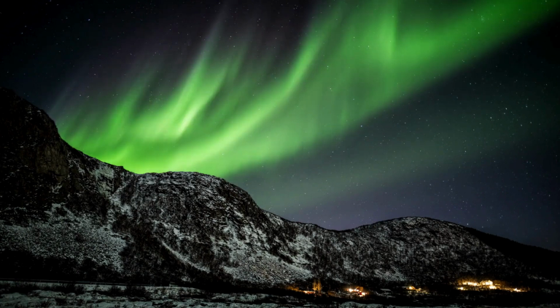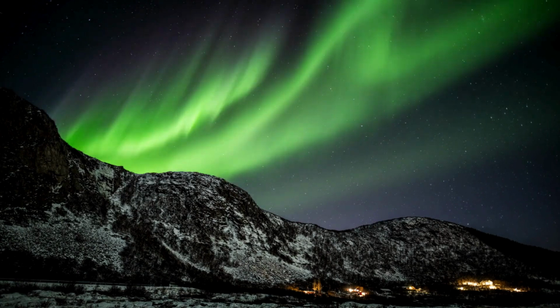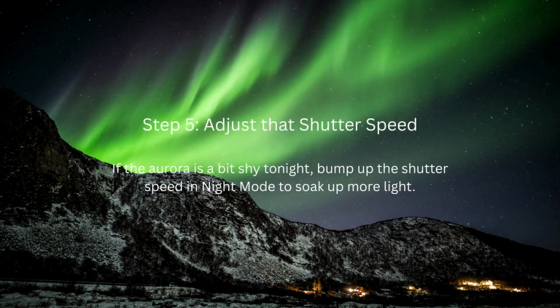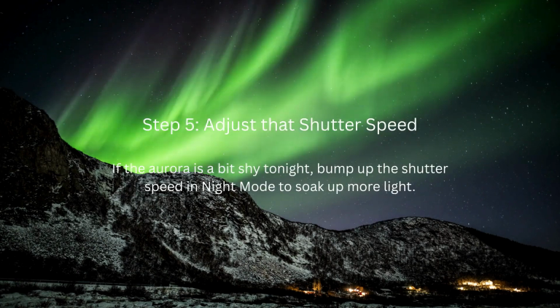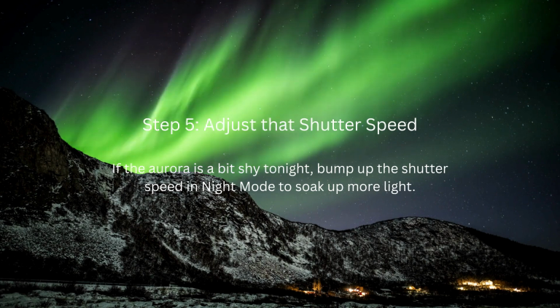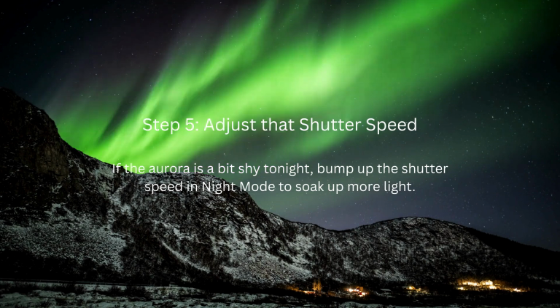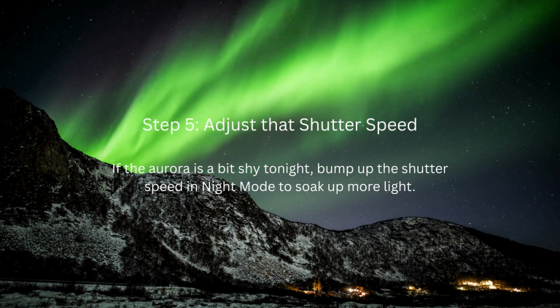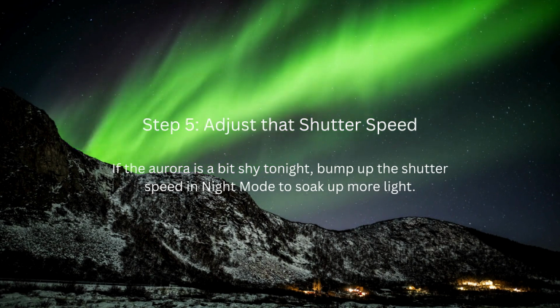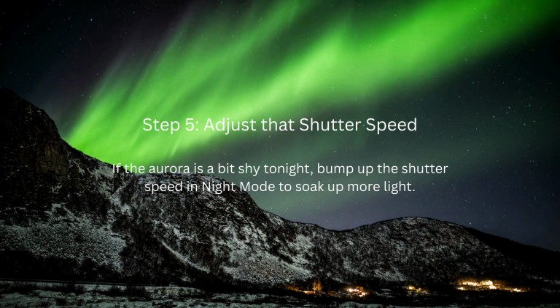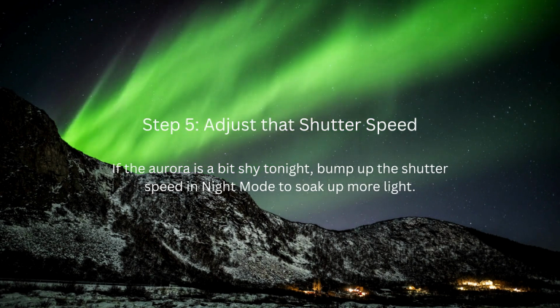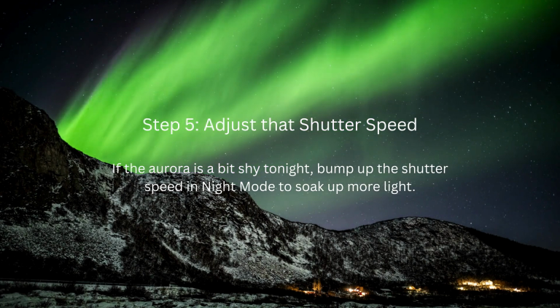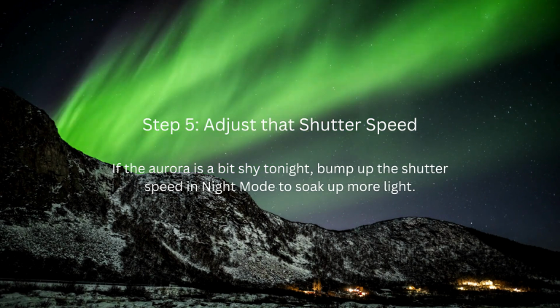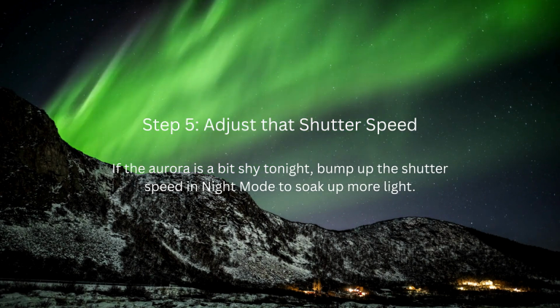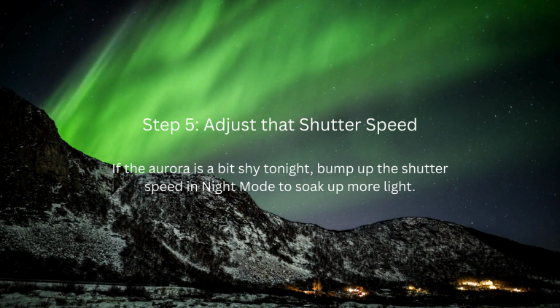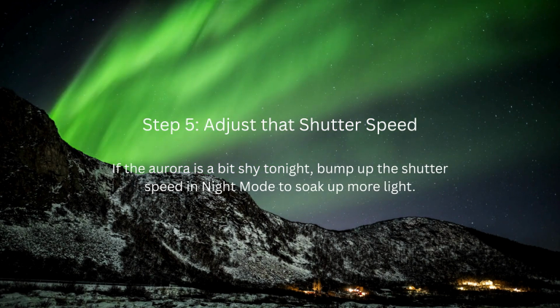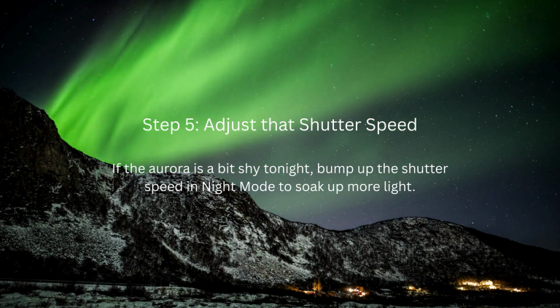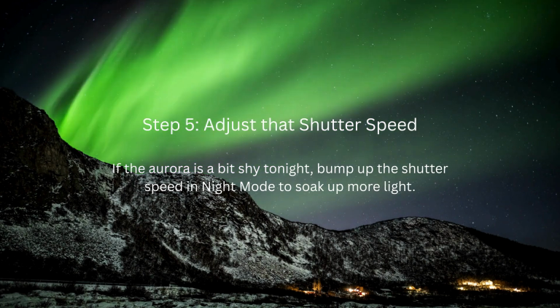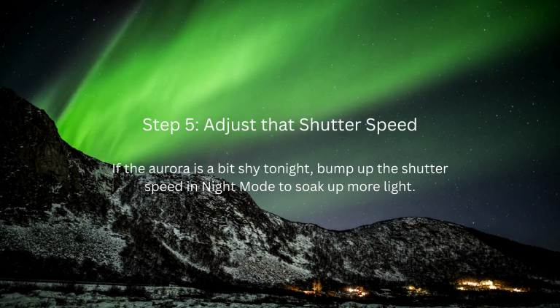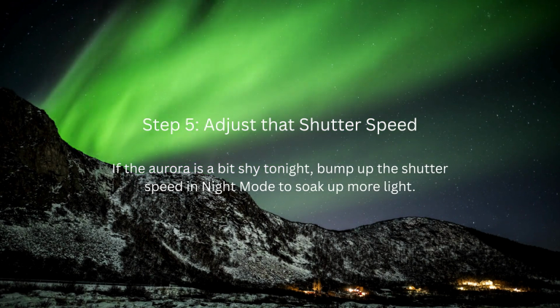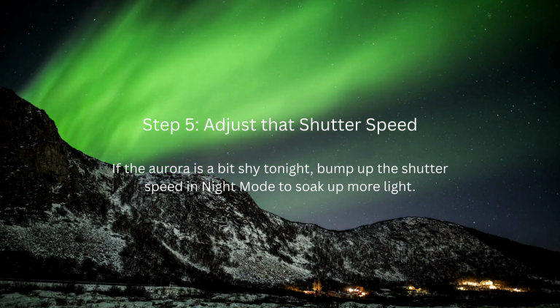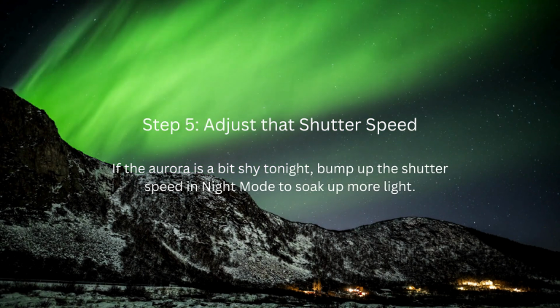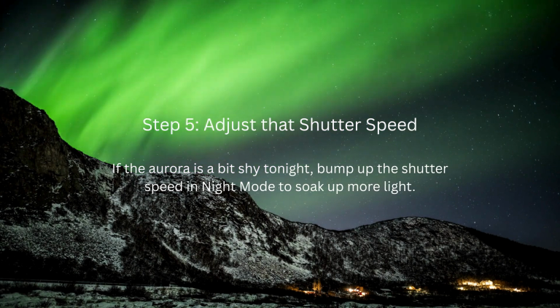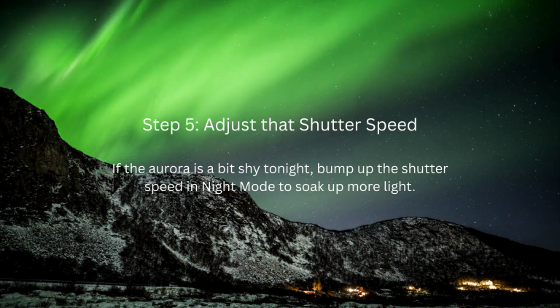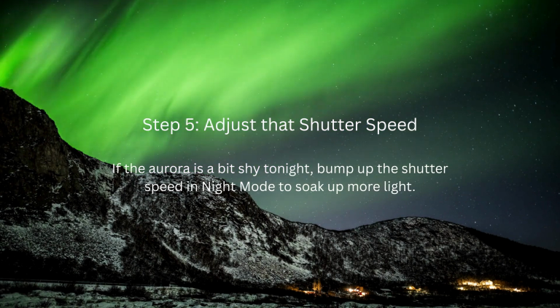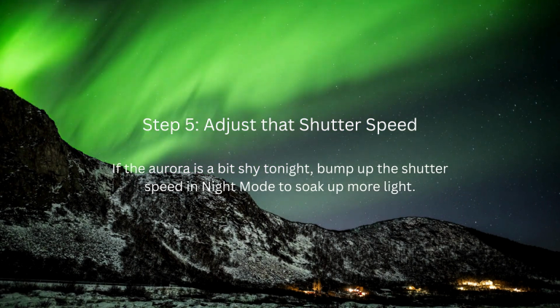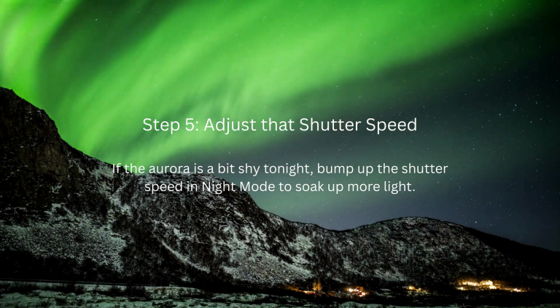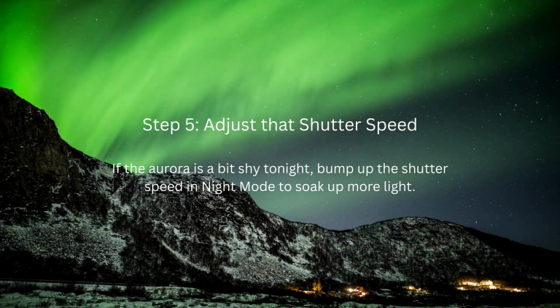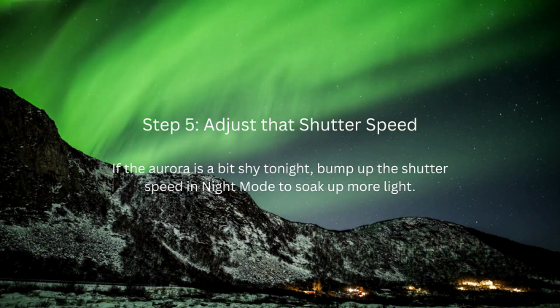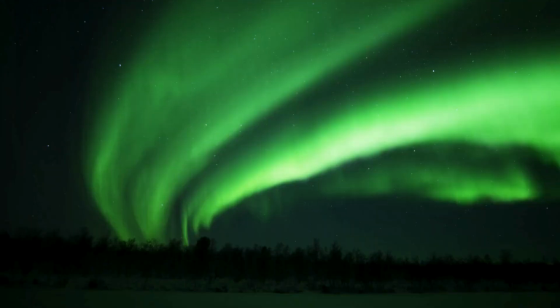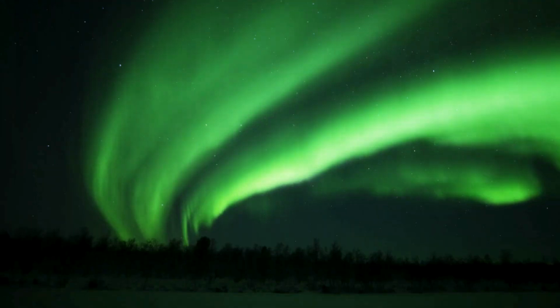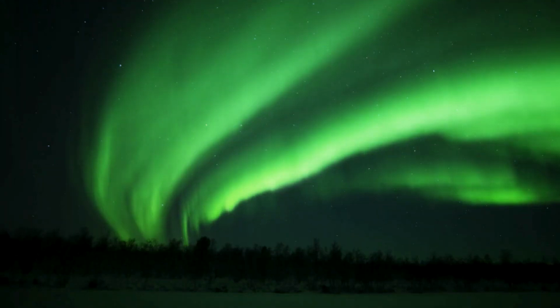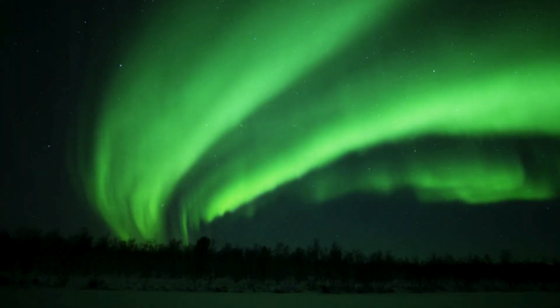Step 5: Adjust that shutter speed. If the Aurora is a bit shy tonight, bump up the shutter speed in night mode to soak up more light.